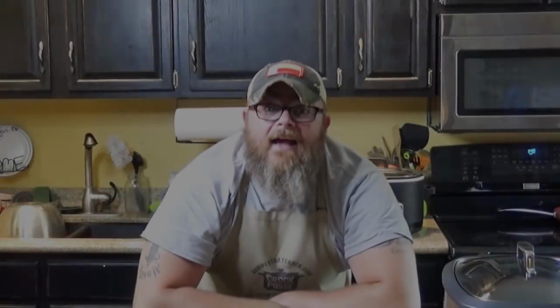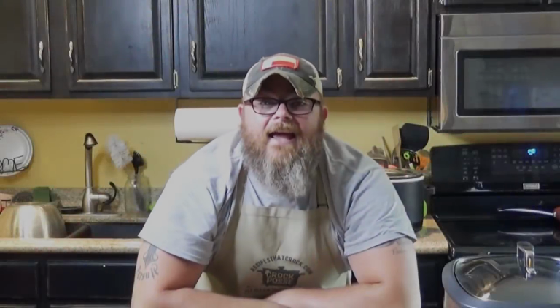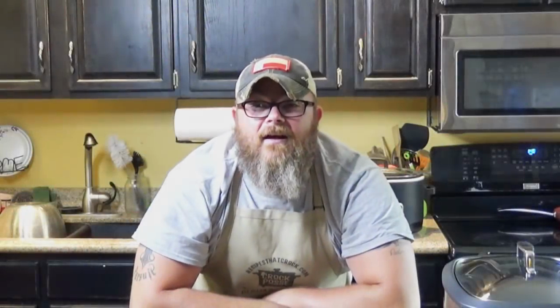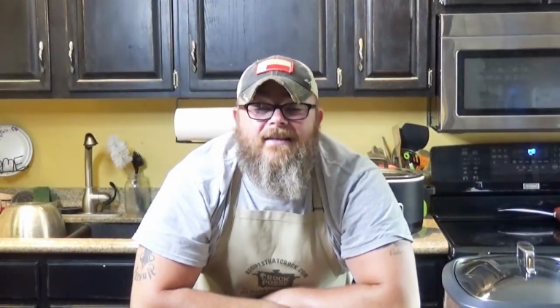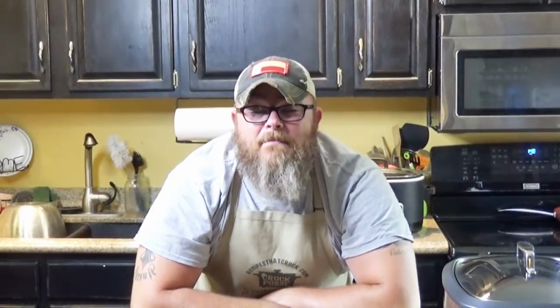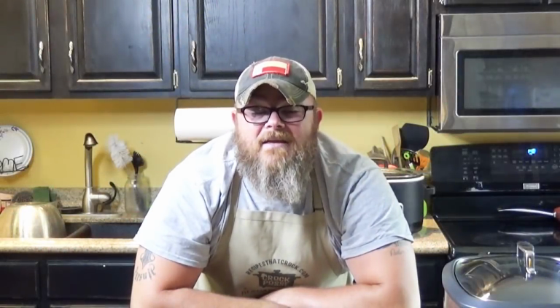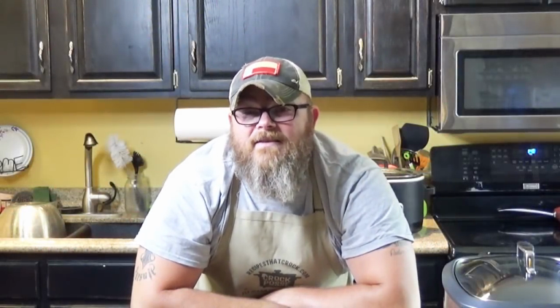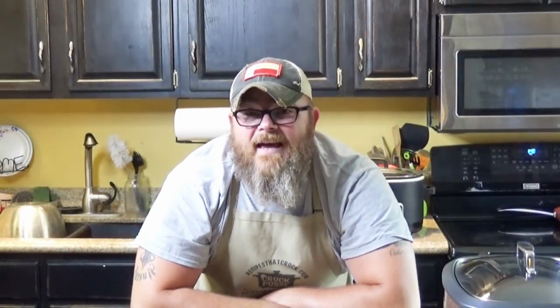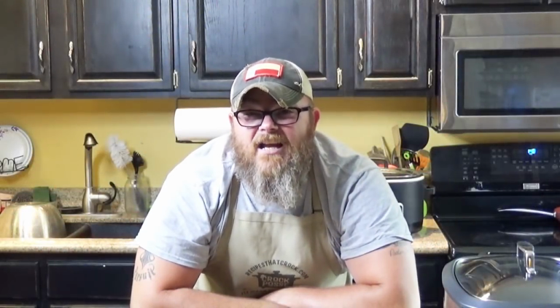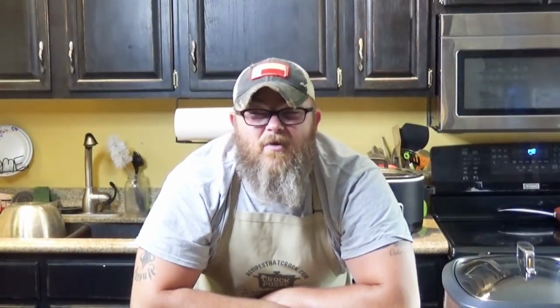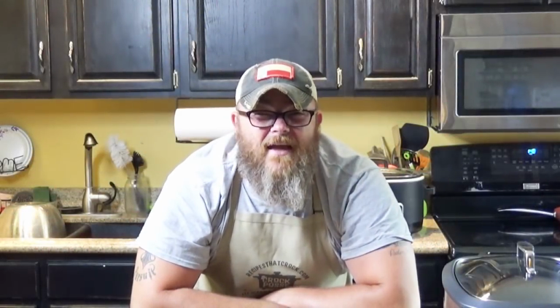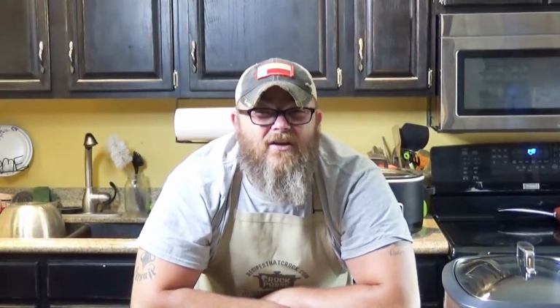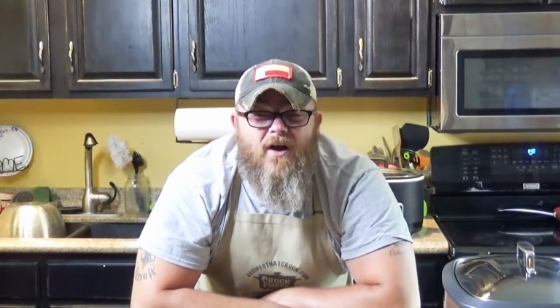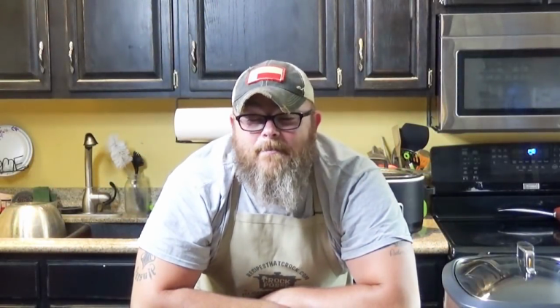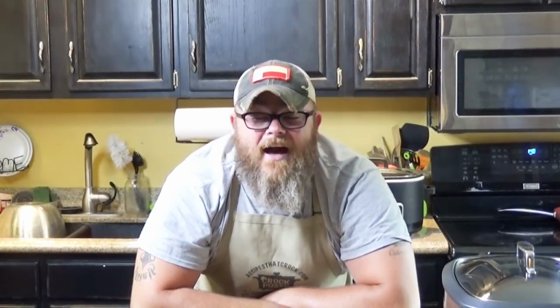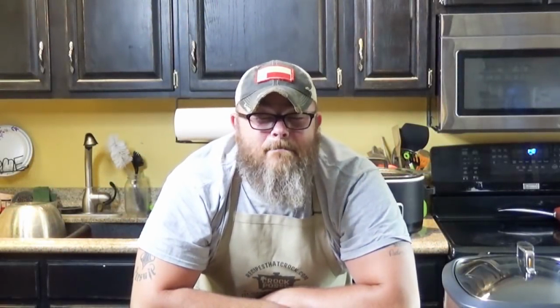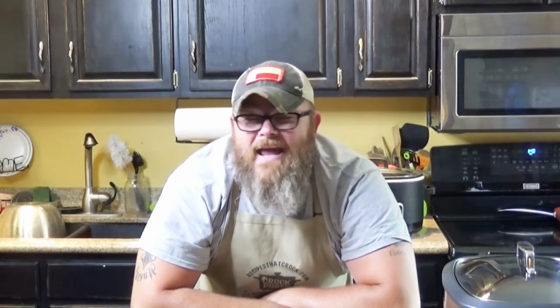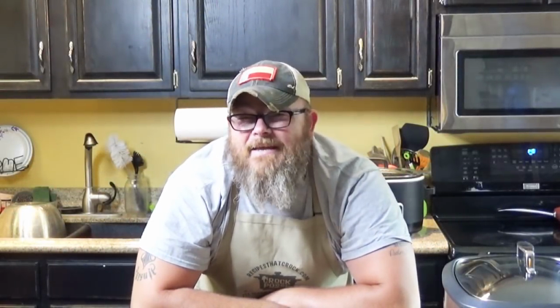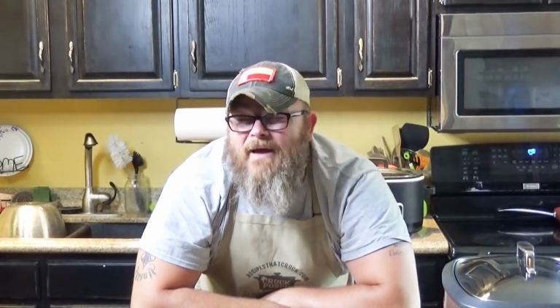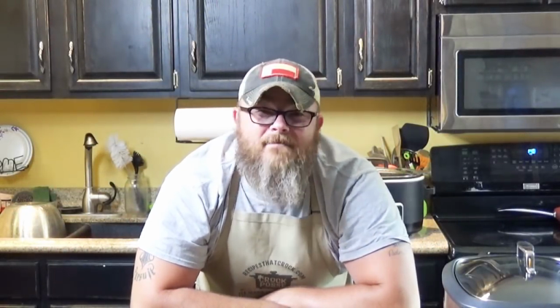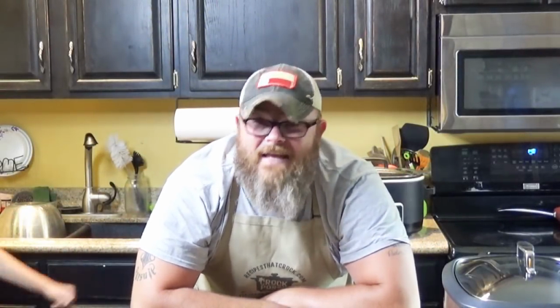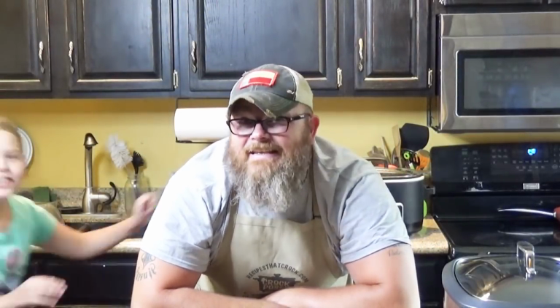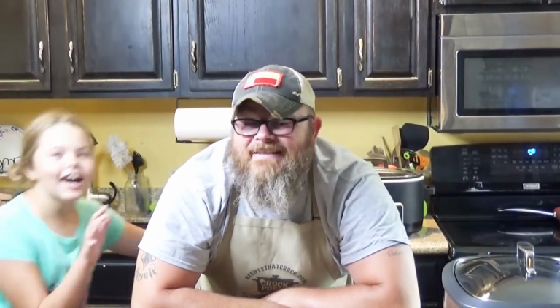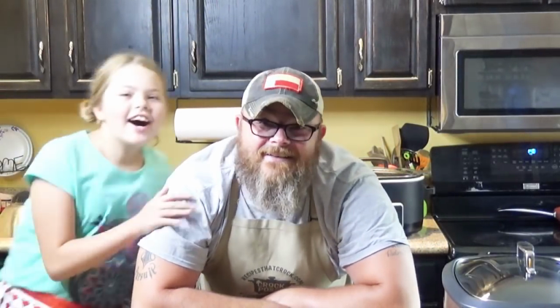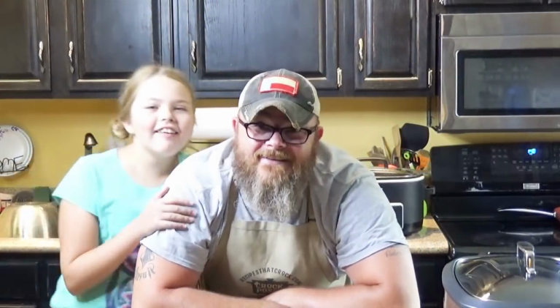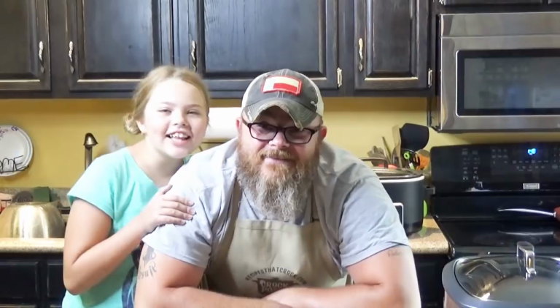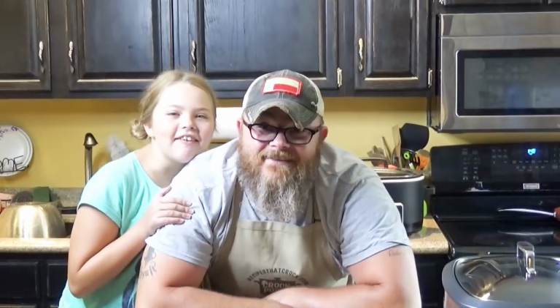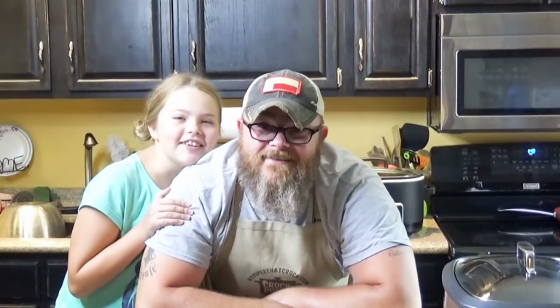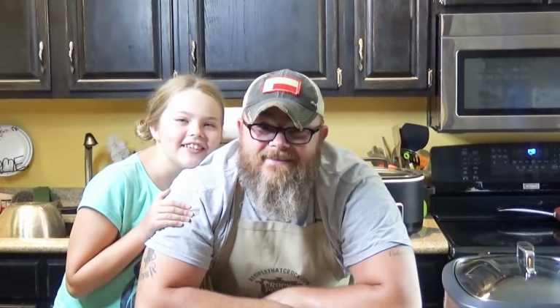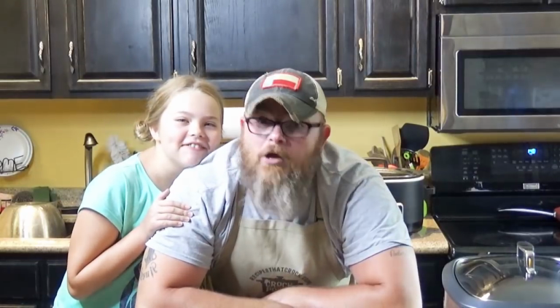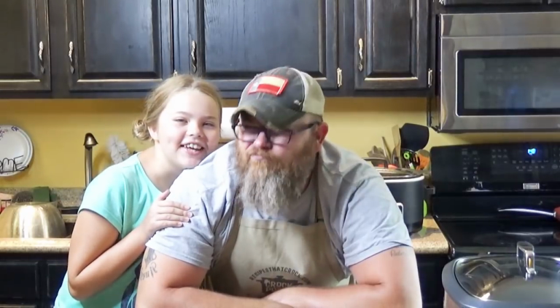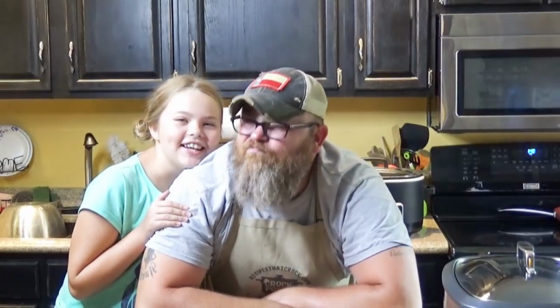Hey y'all, today me and Miss Ad are going to be making Crock-Pot Bacon Baked Beans. Oh, having a whole lot of fun.